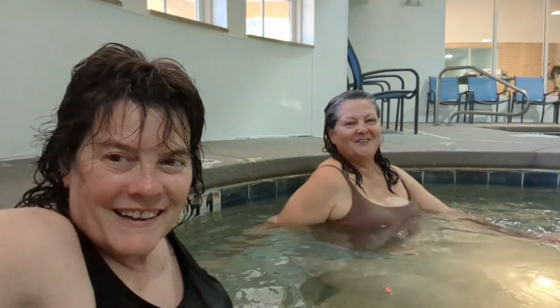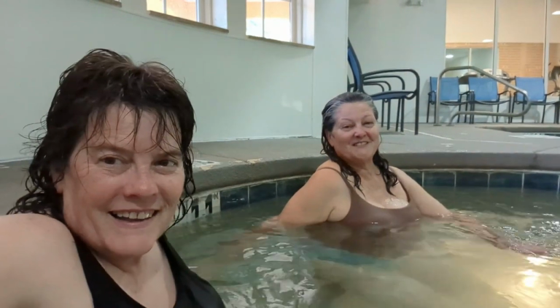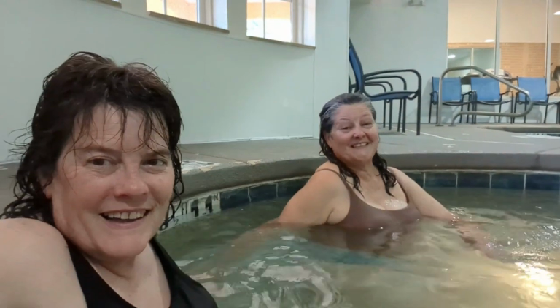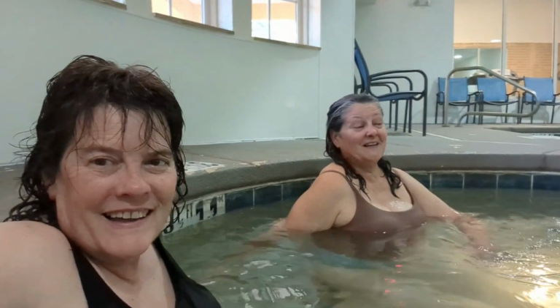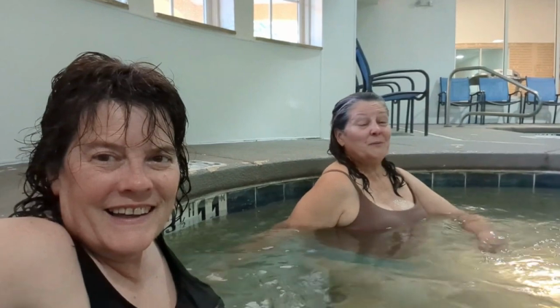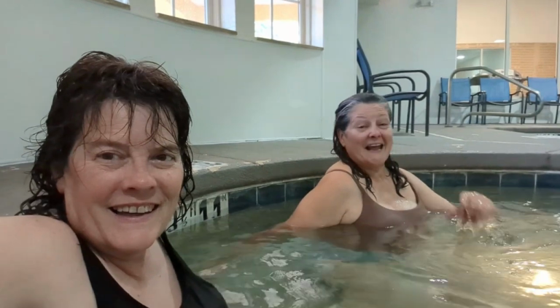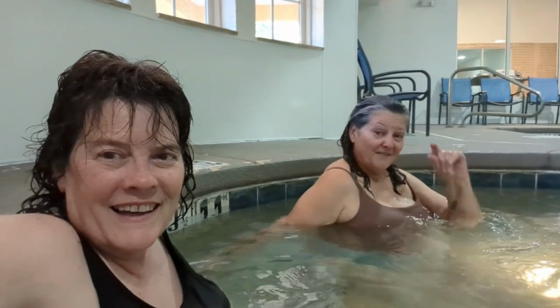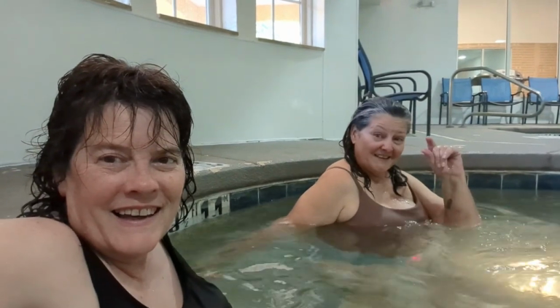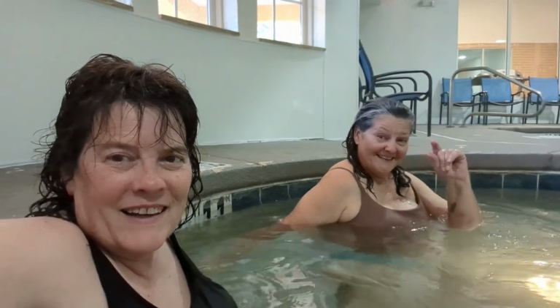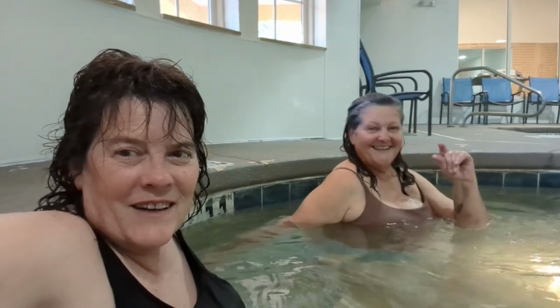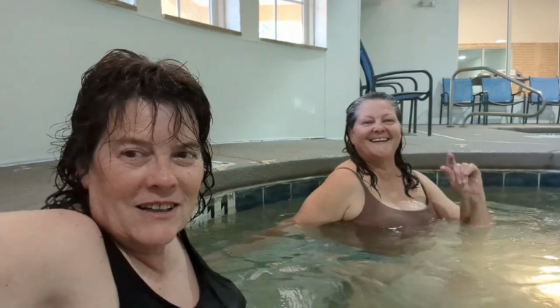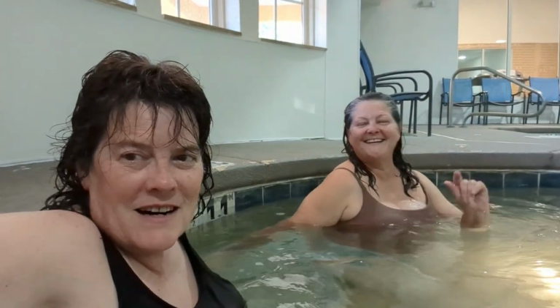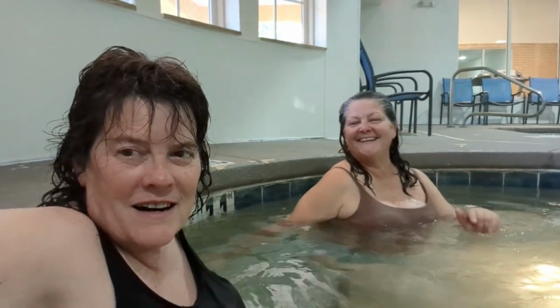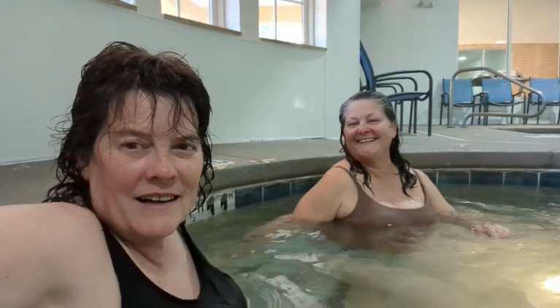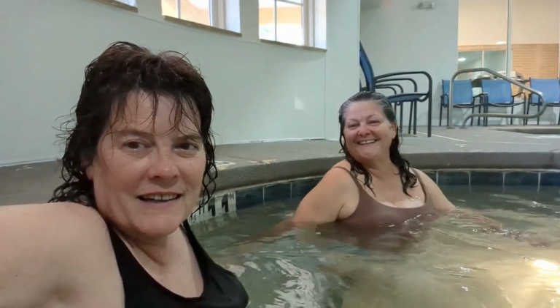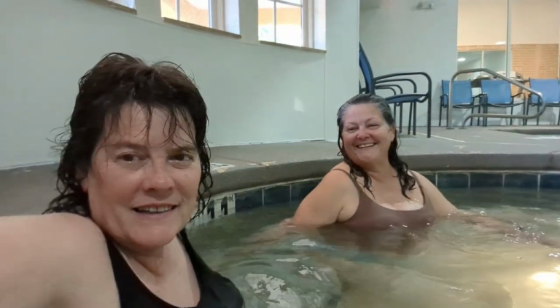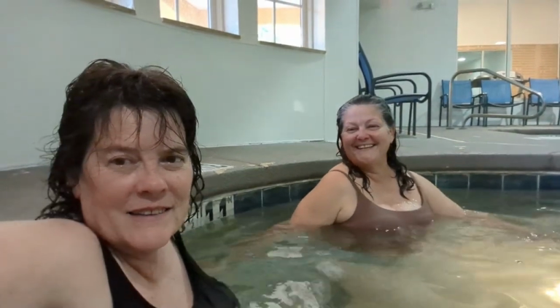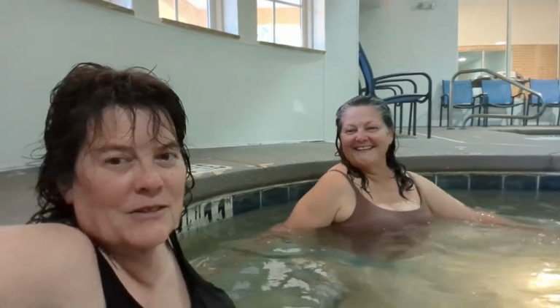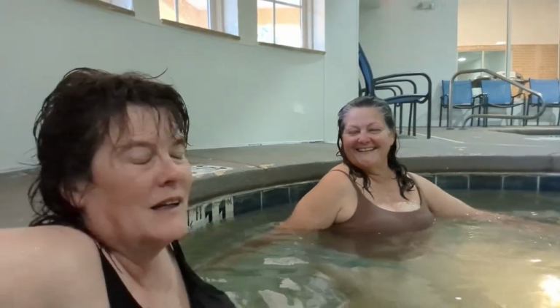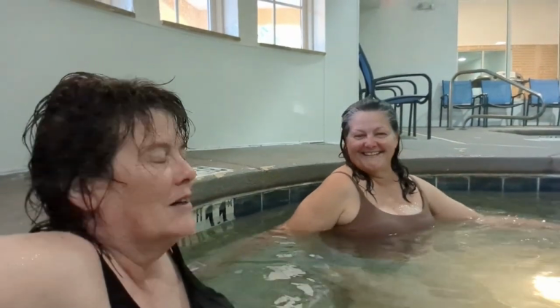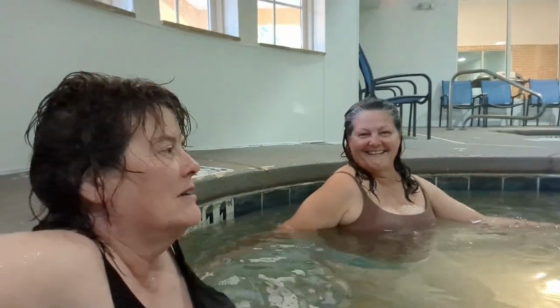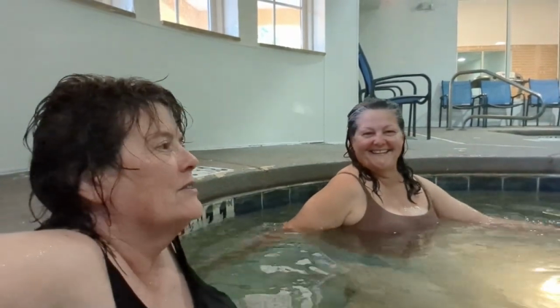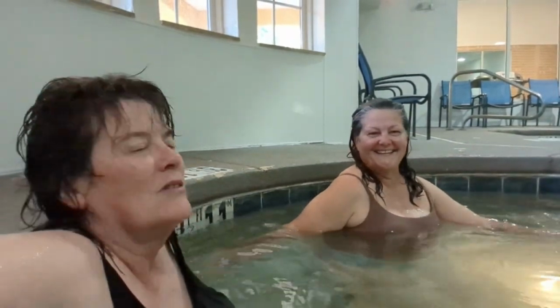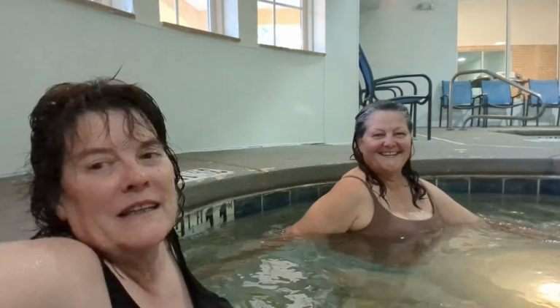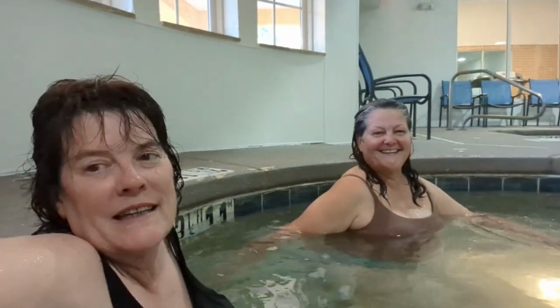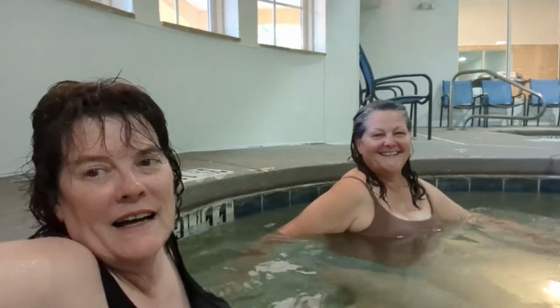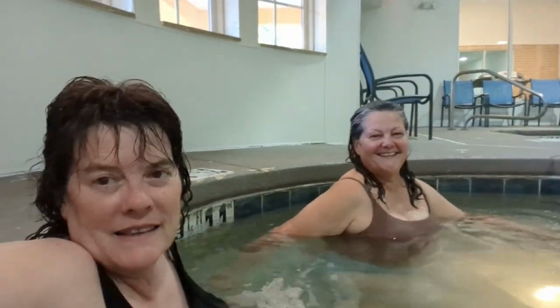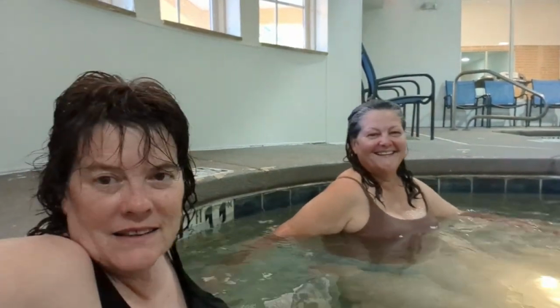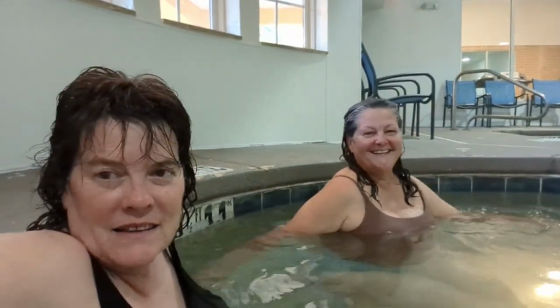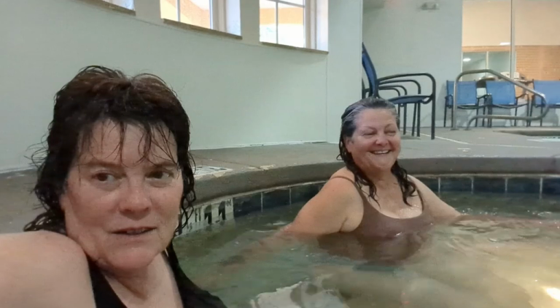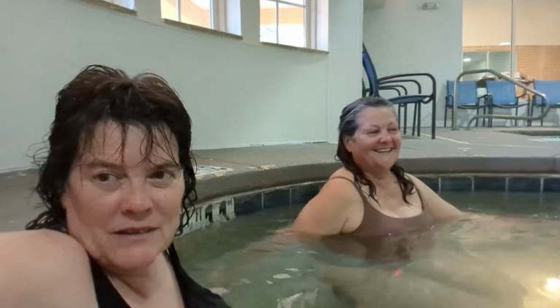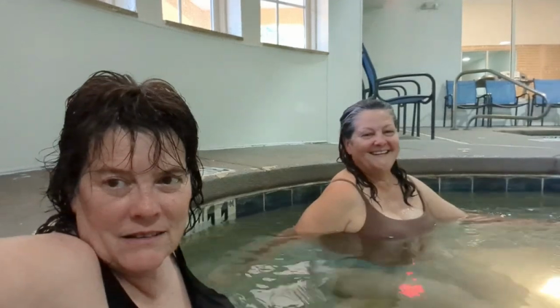We're just in a little bit of heaven. So we're enjoying the night in a hotel.